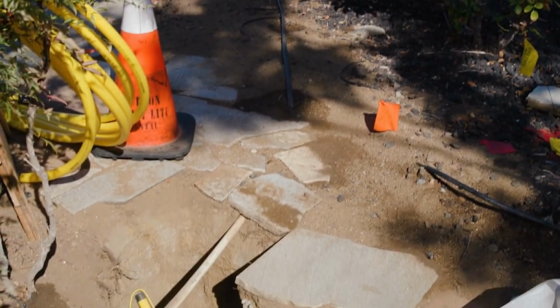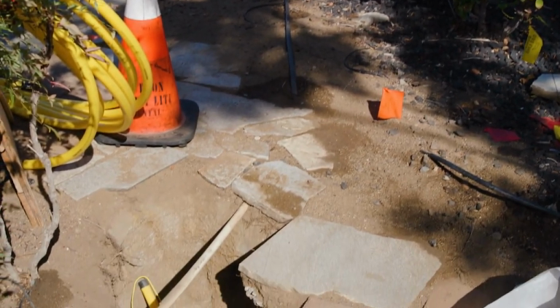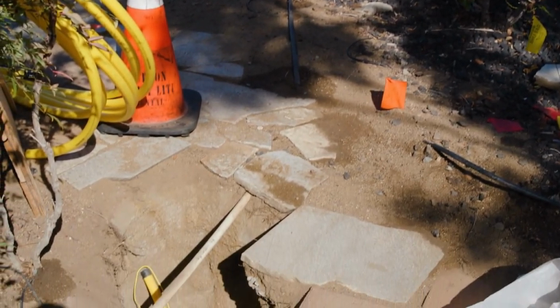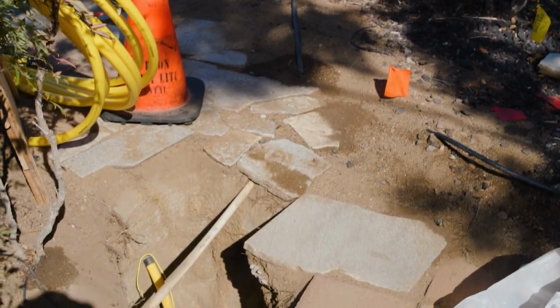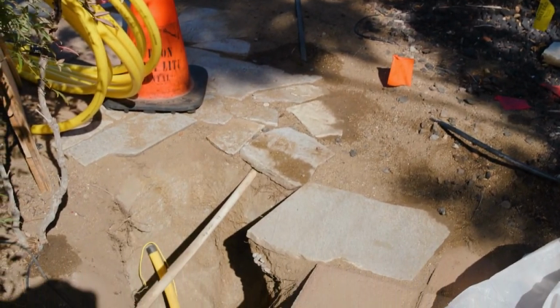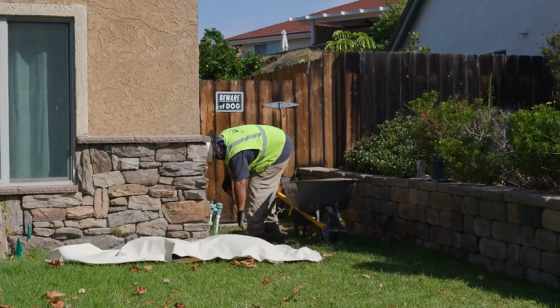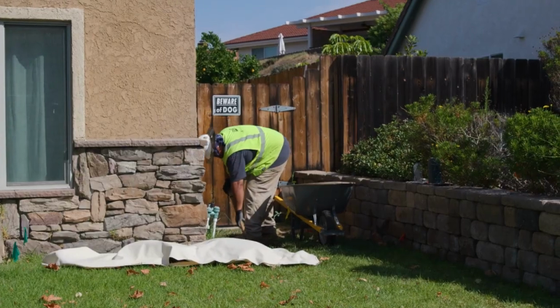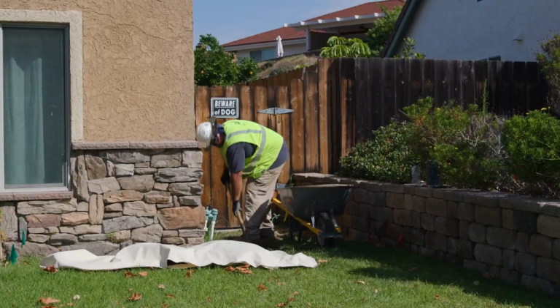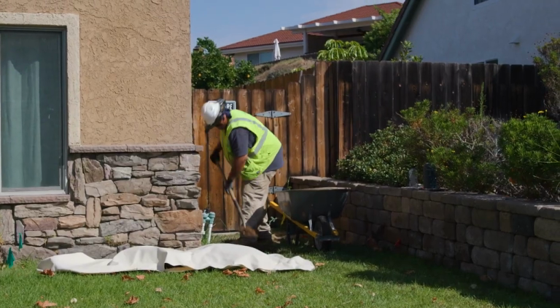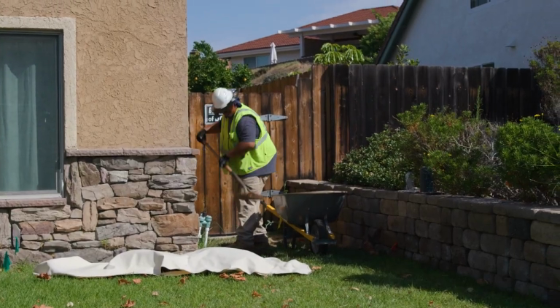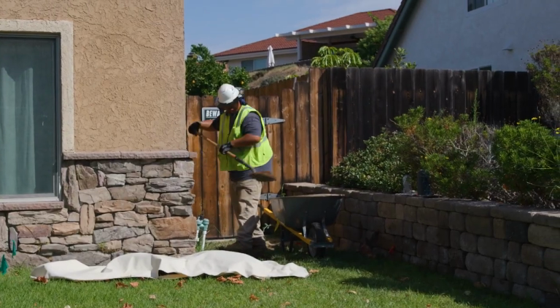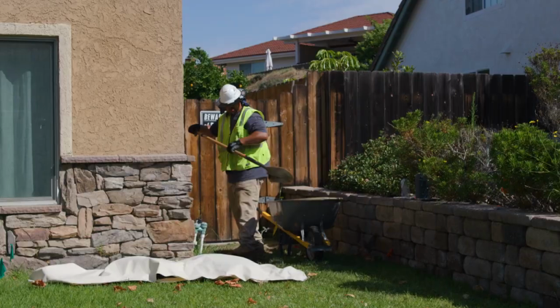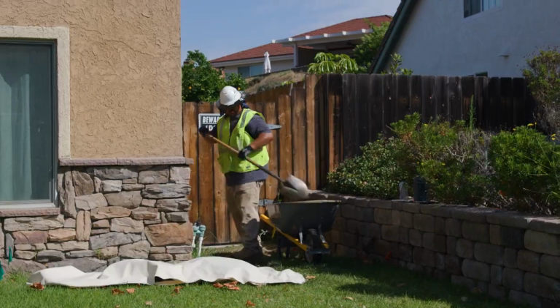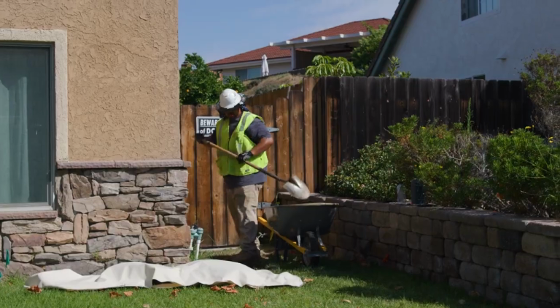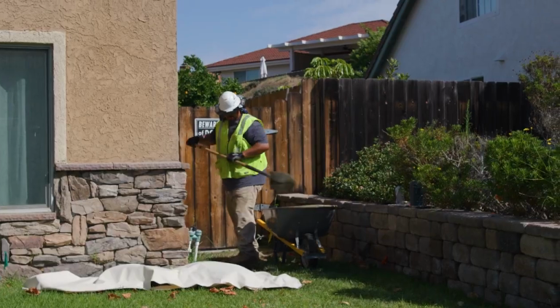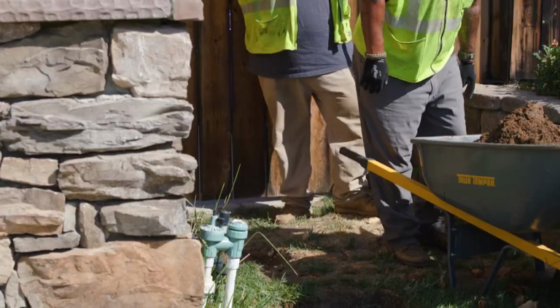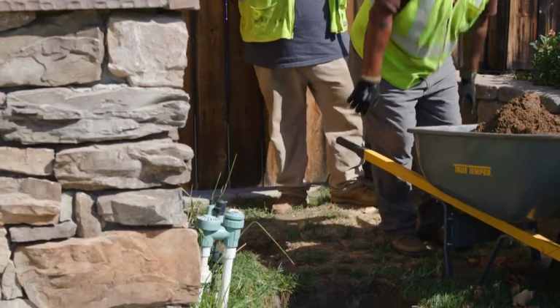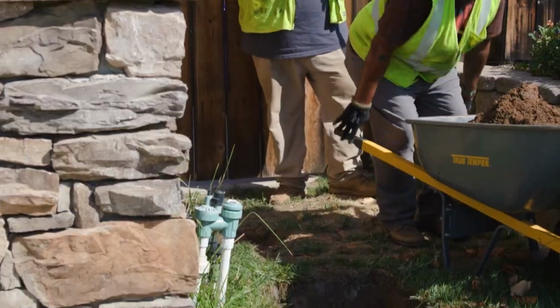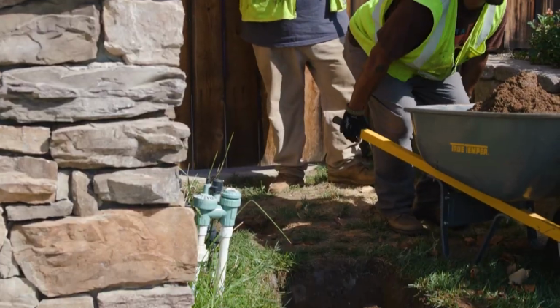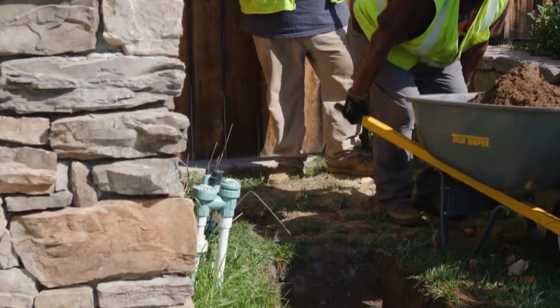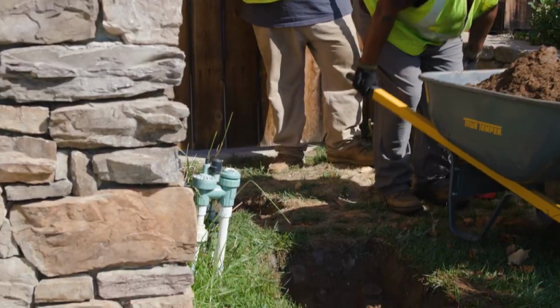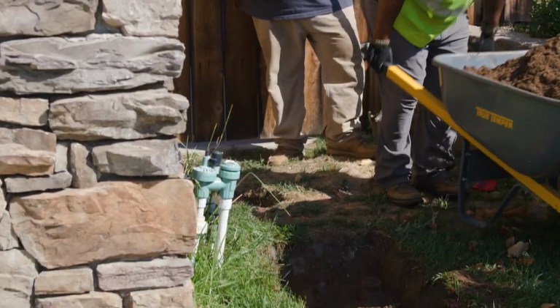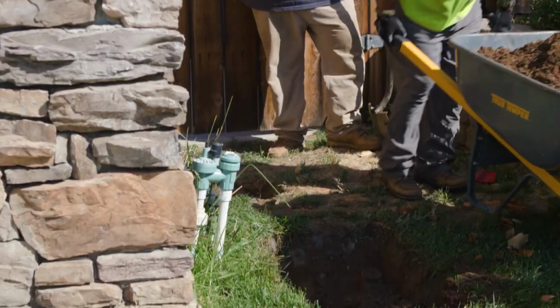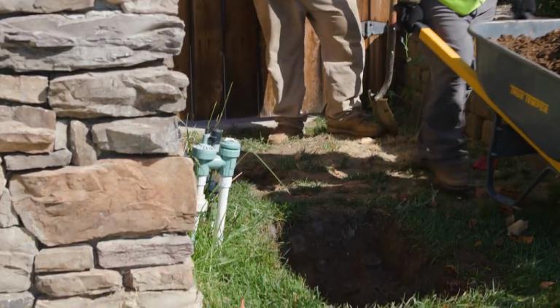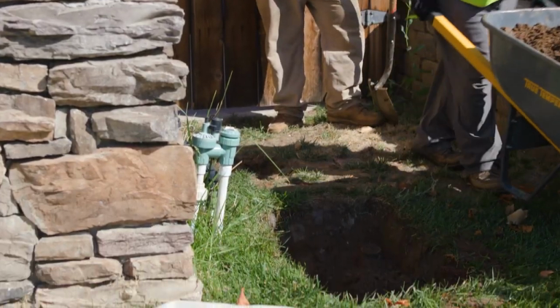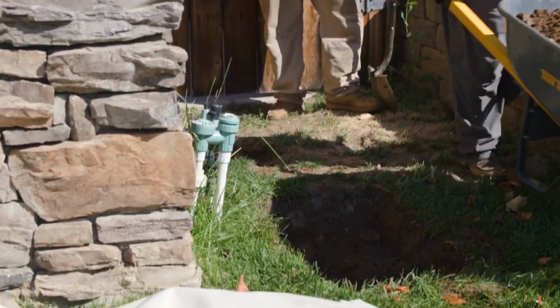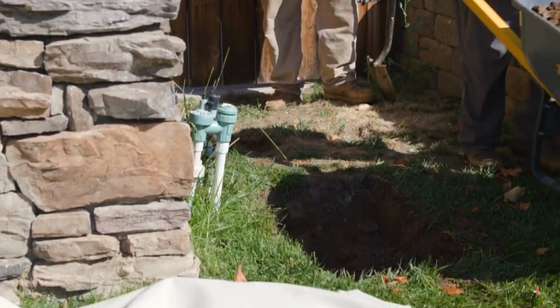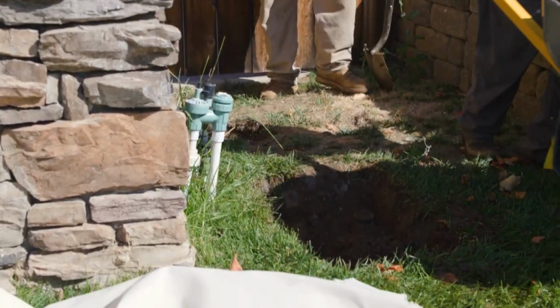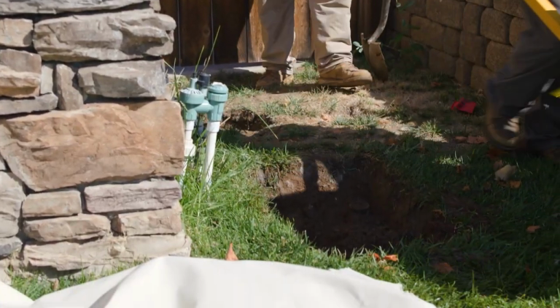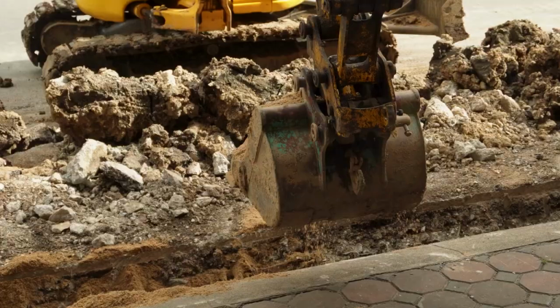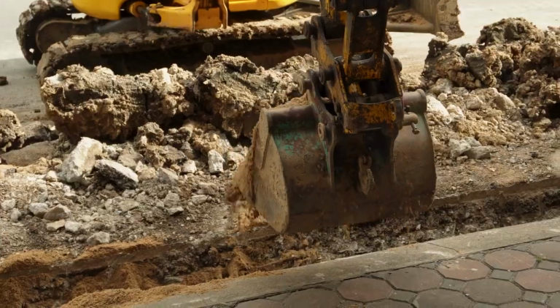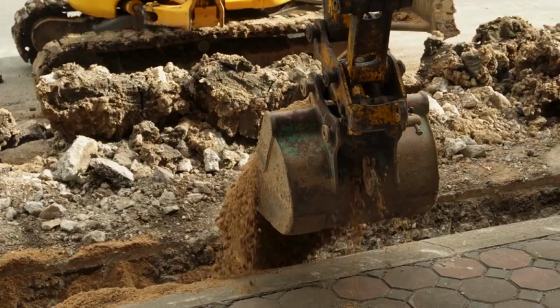If our project does damage your property, we will do our best to restore it to originally found conditions.